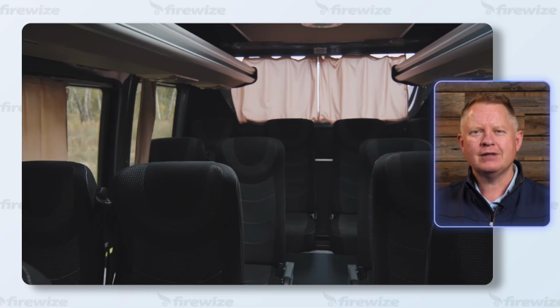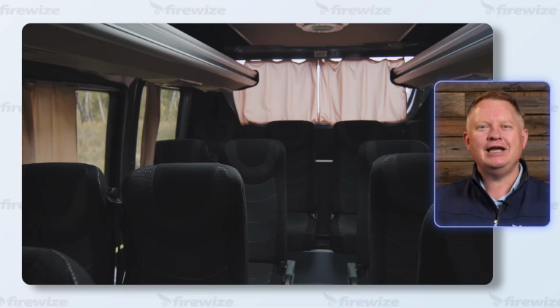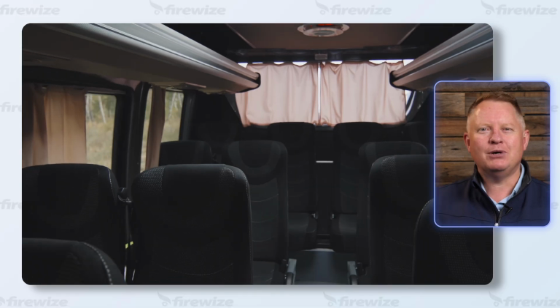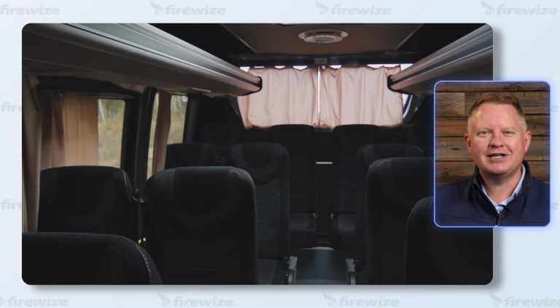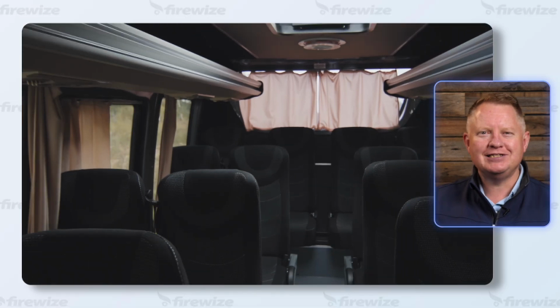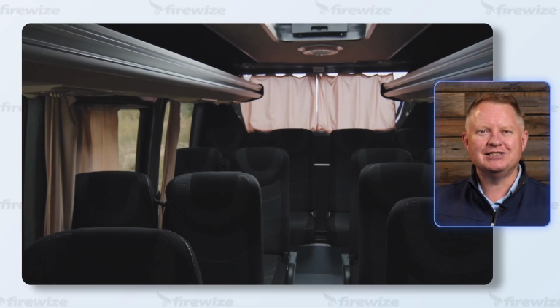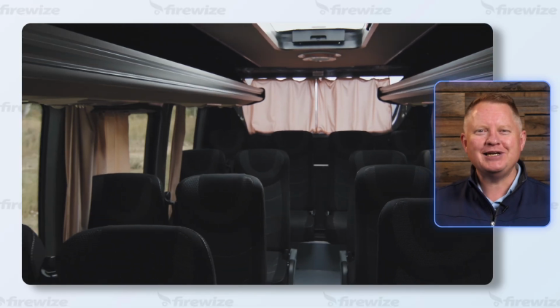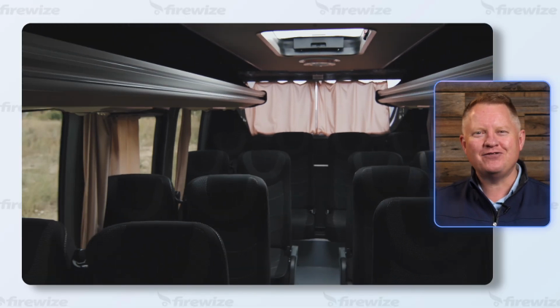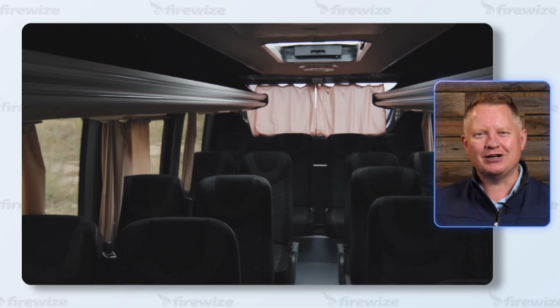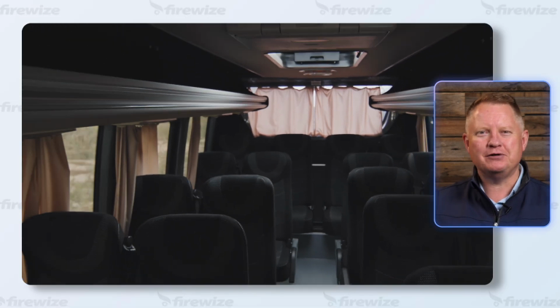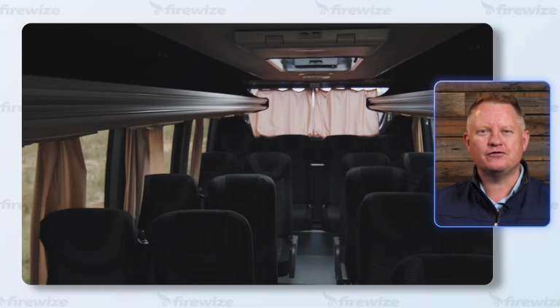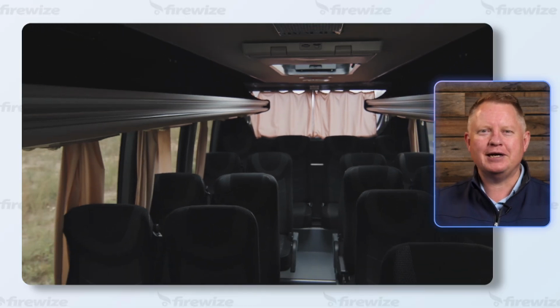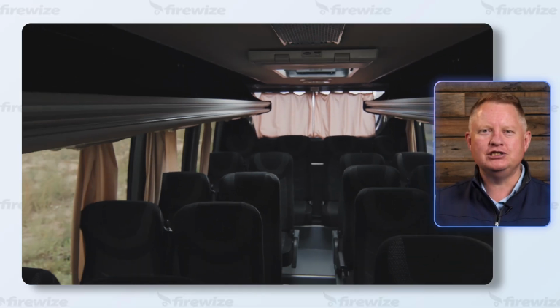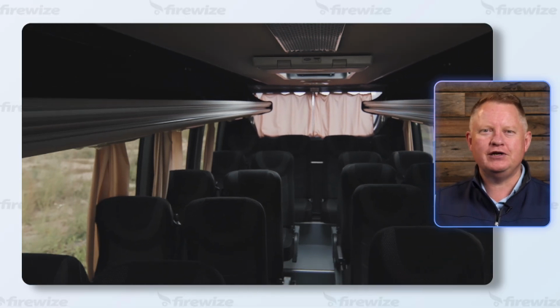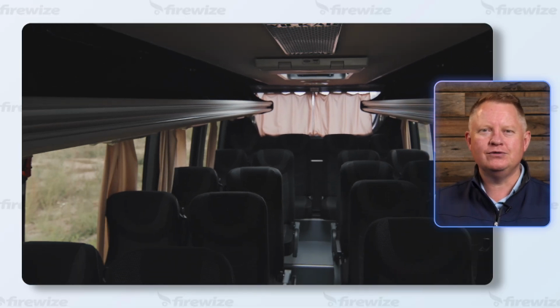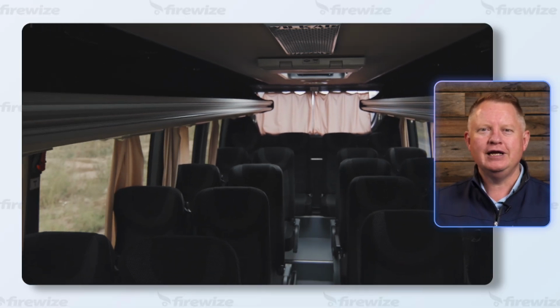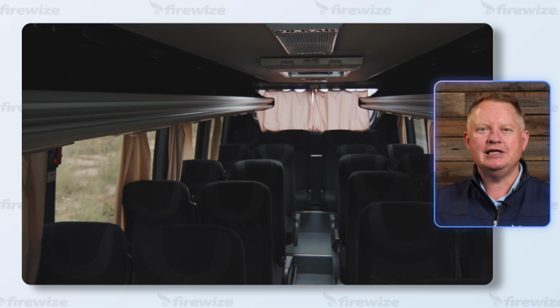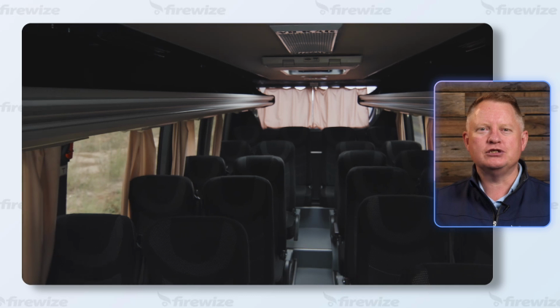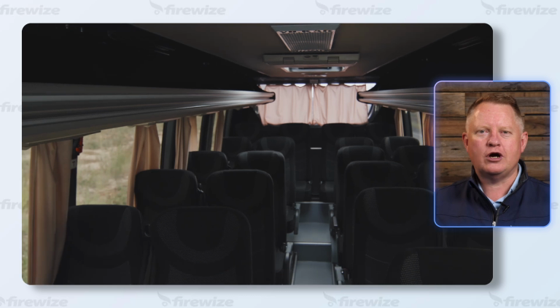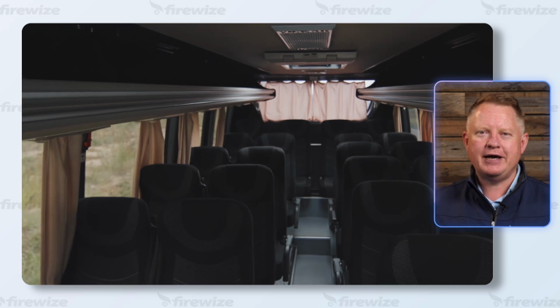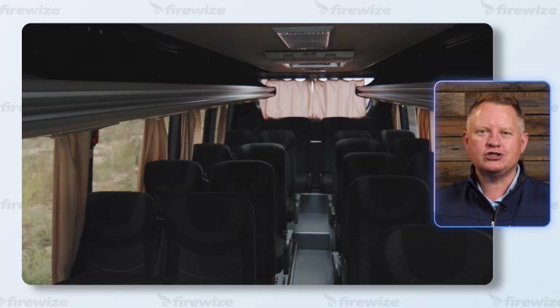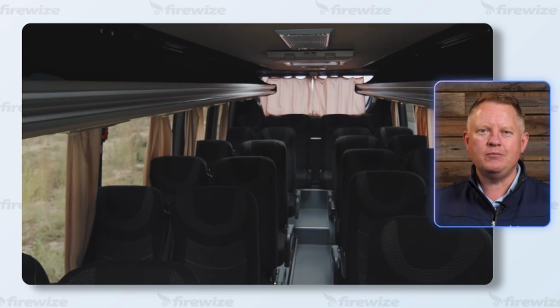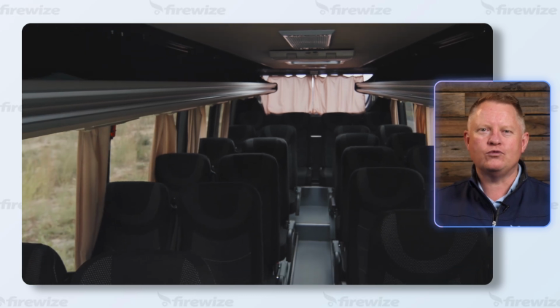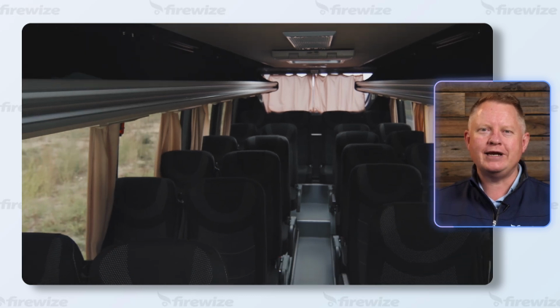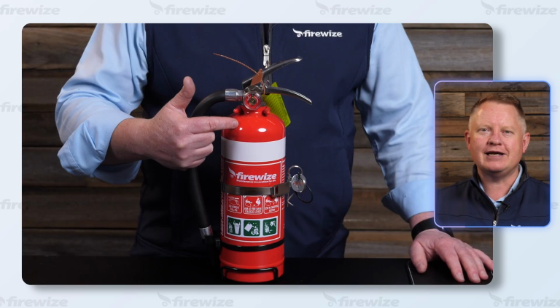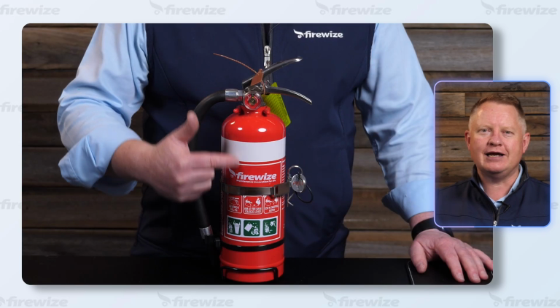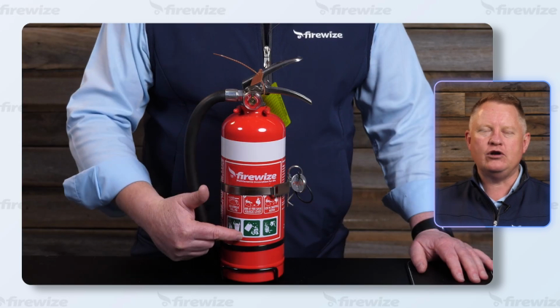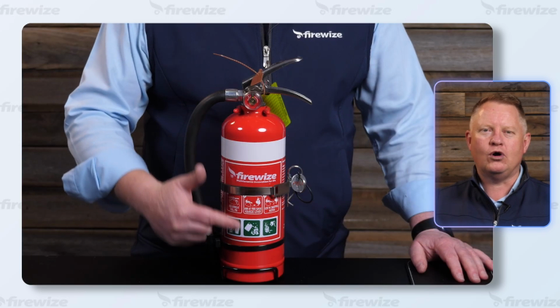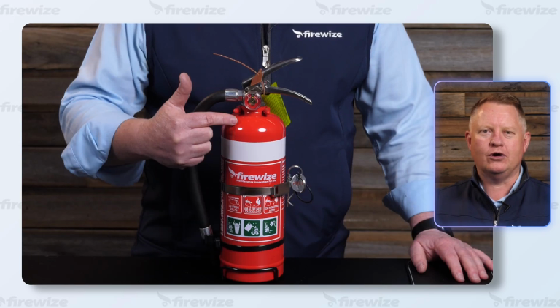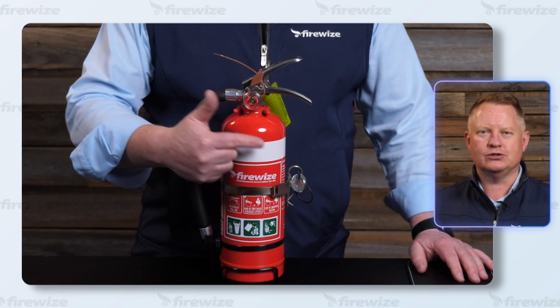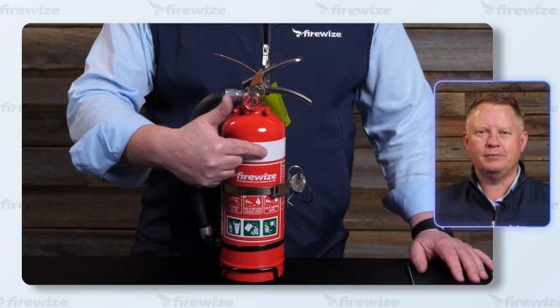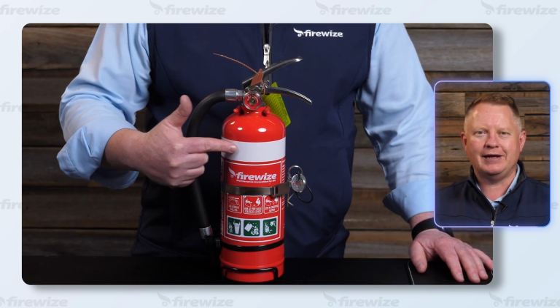In most cases, the best fire extinguisher for a passenger vehicle is the dry powder type, red in colour with a white horizontal band.